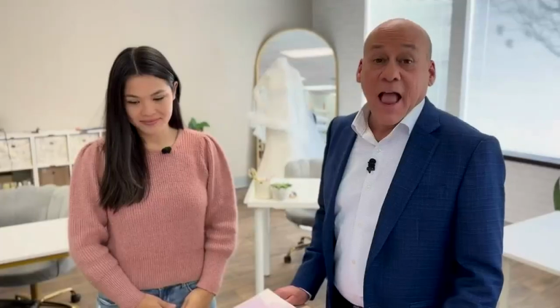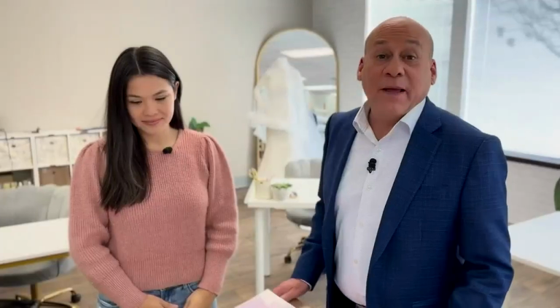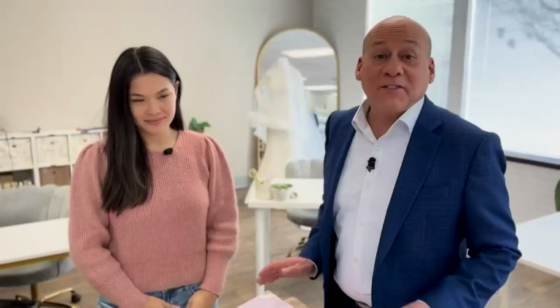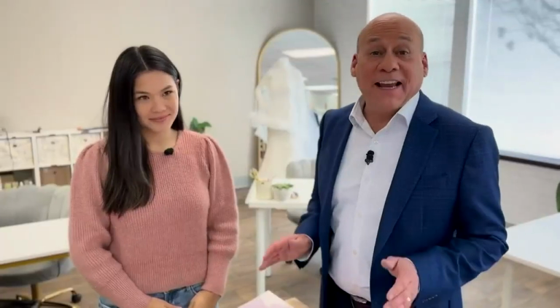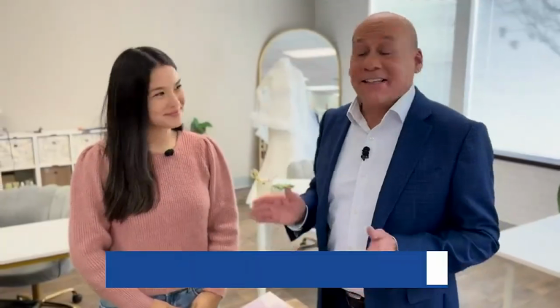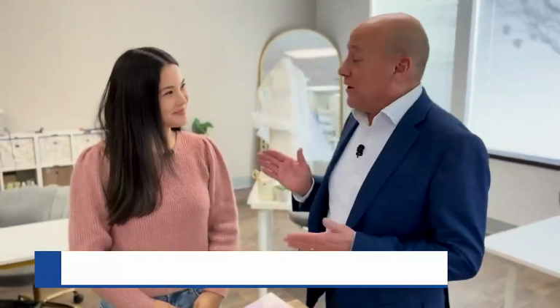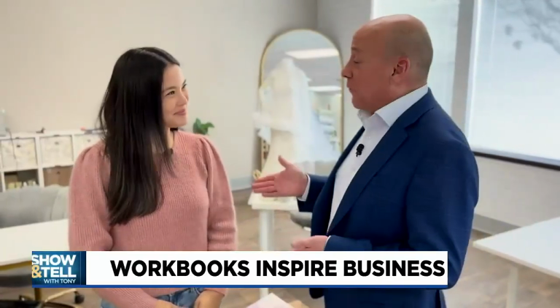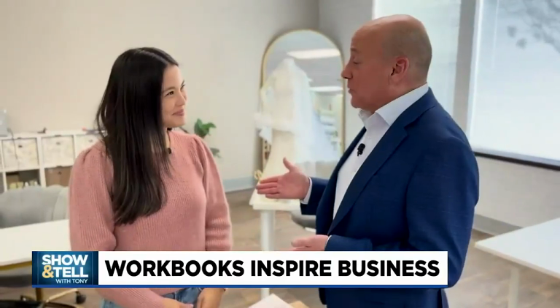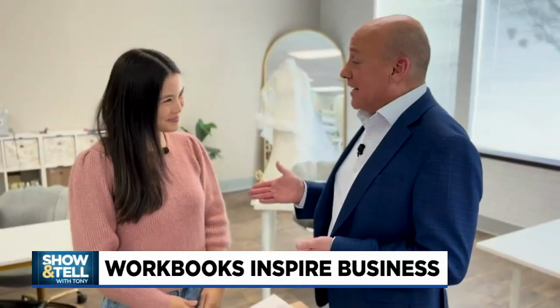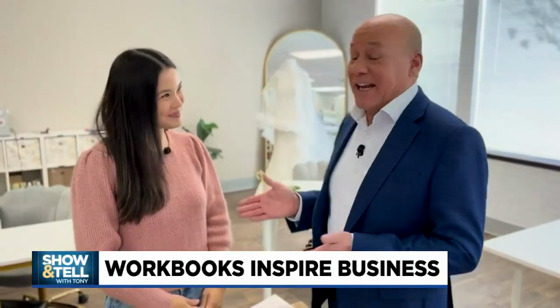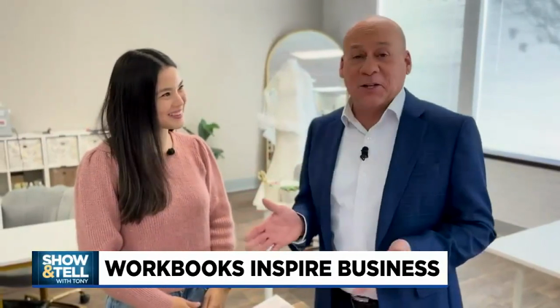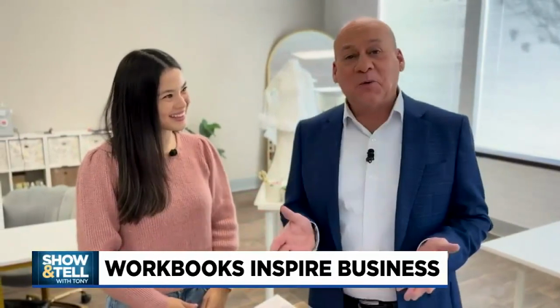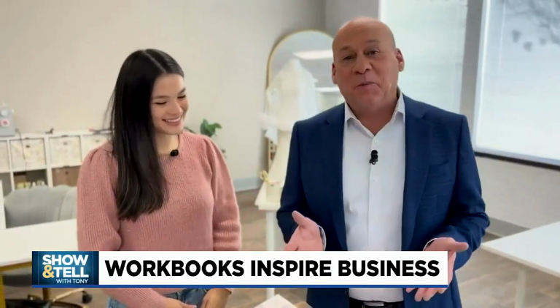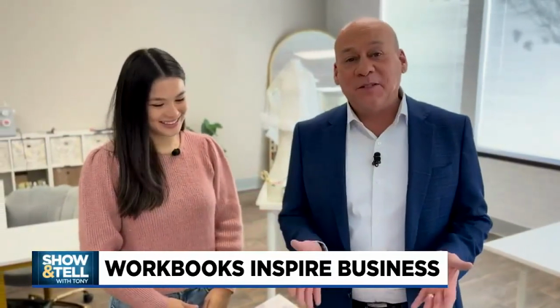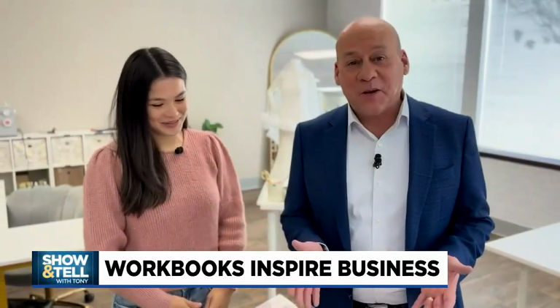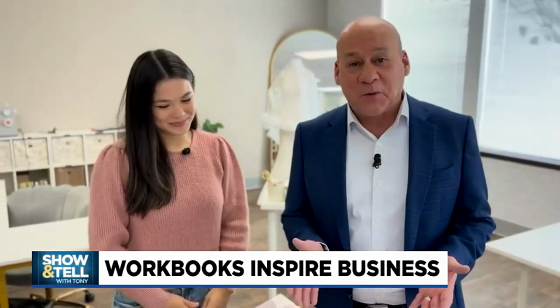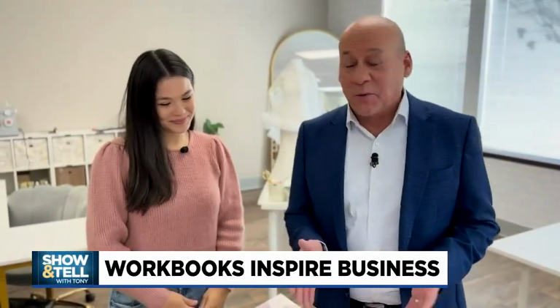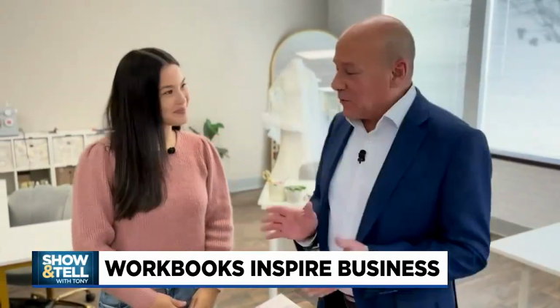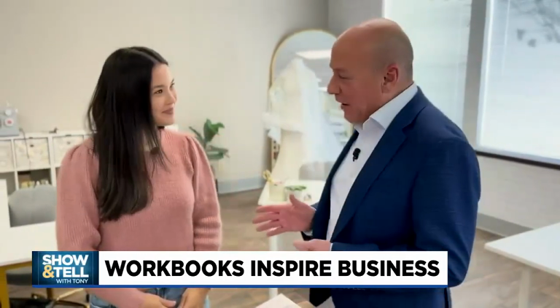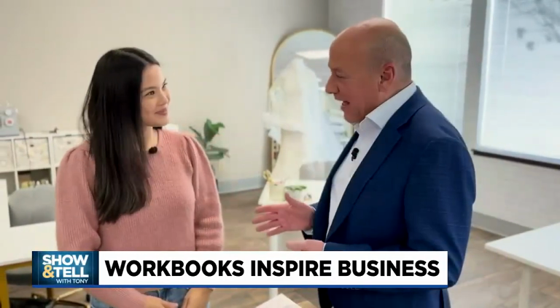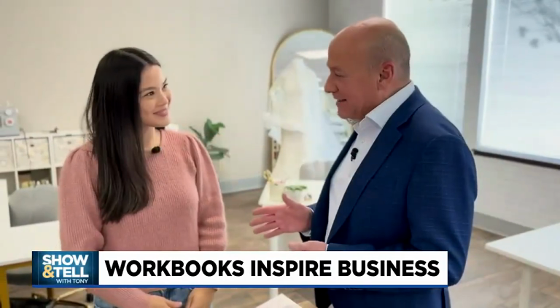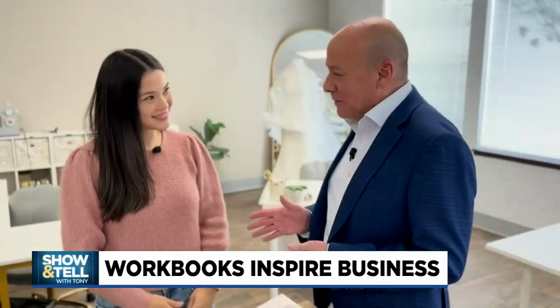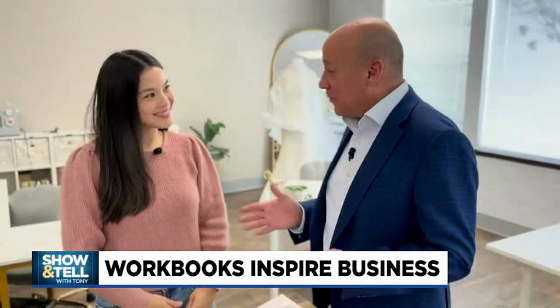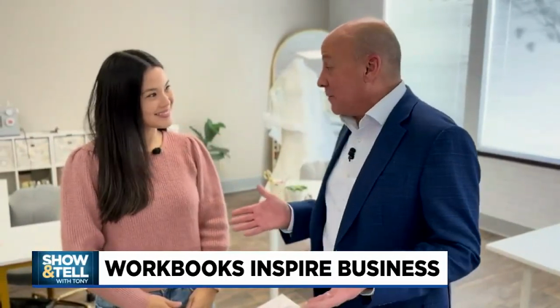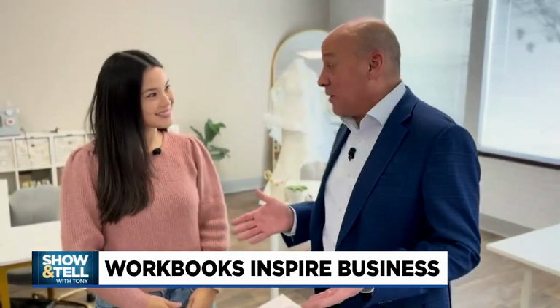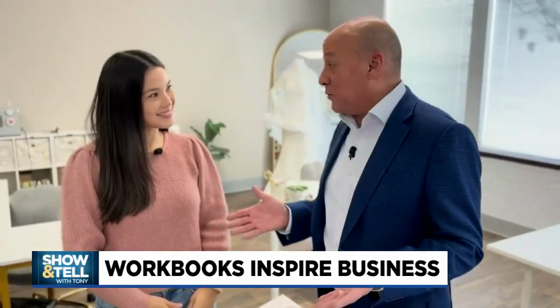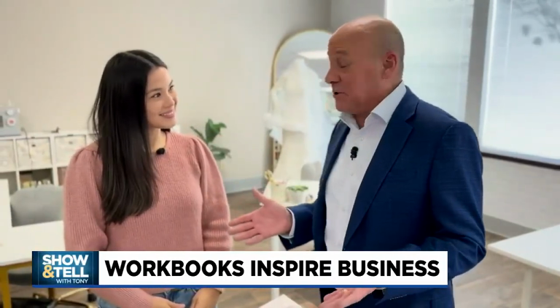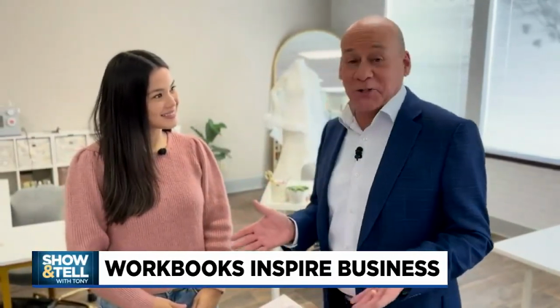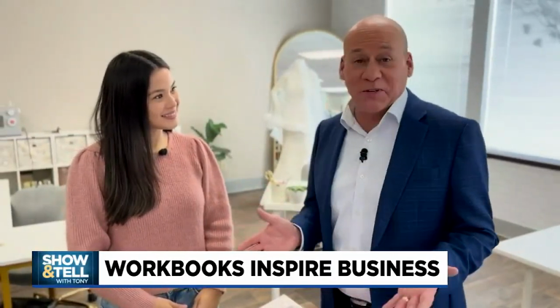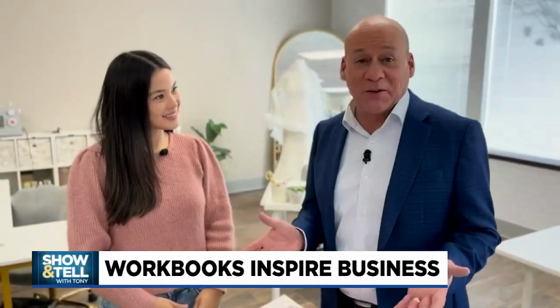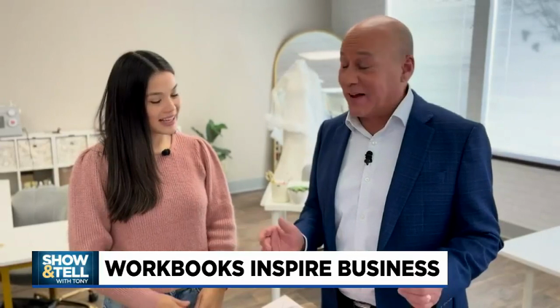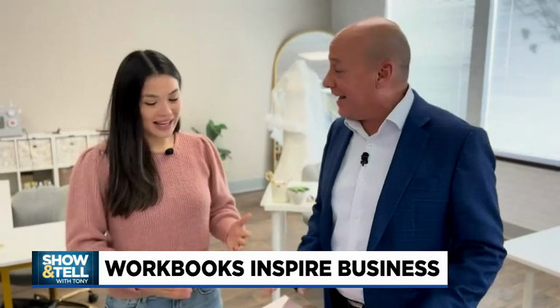My guest today is Katie Forgeron. Katie is a local business owner and we'll hear more about that in a second. But first, tell me what did you want to show and tell us about today?